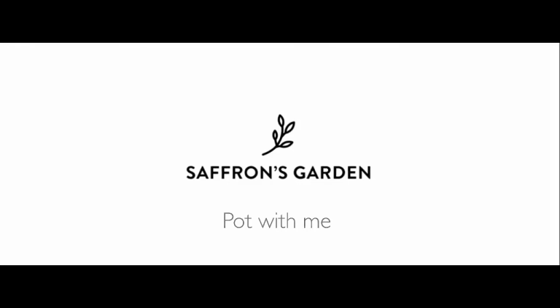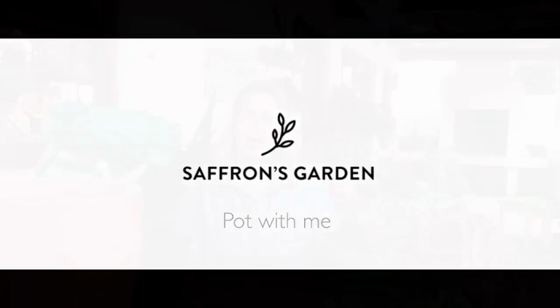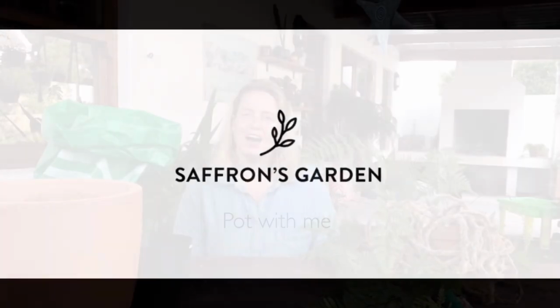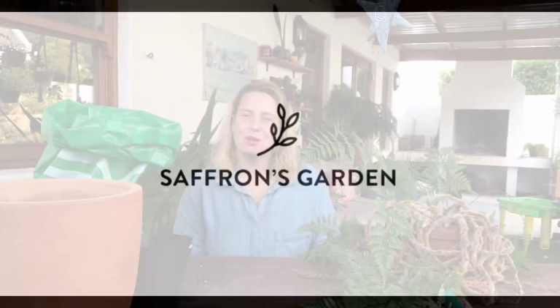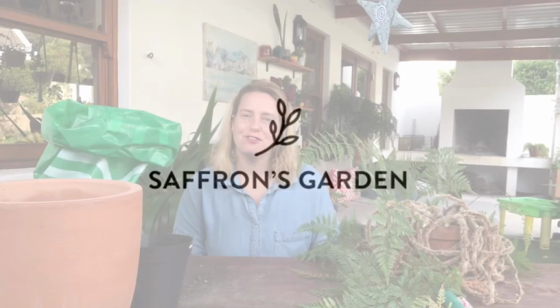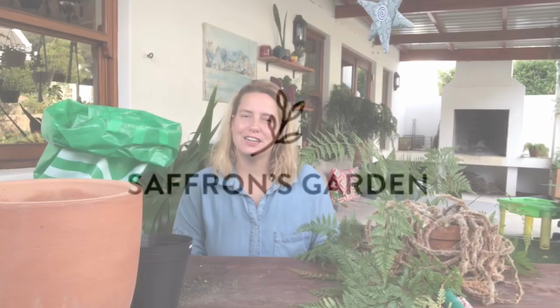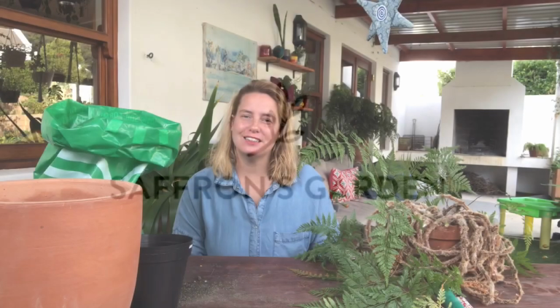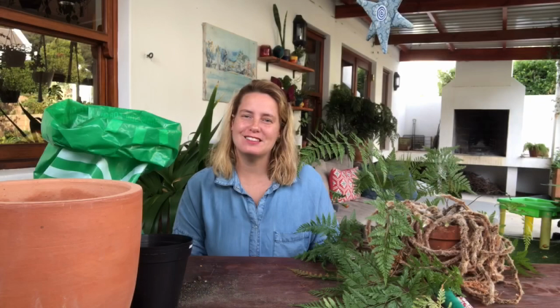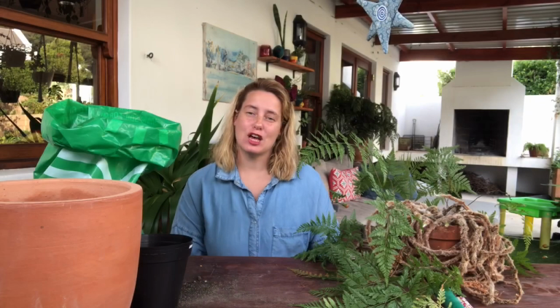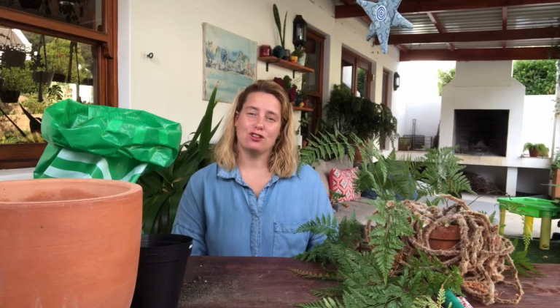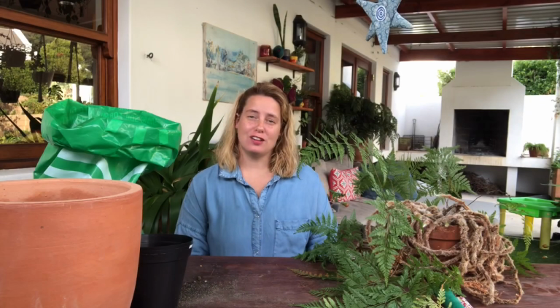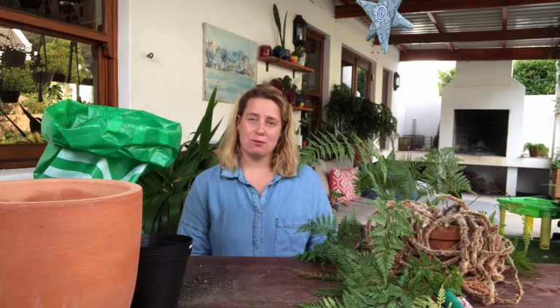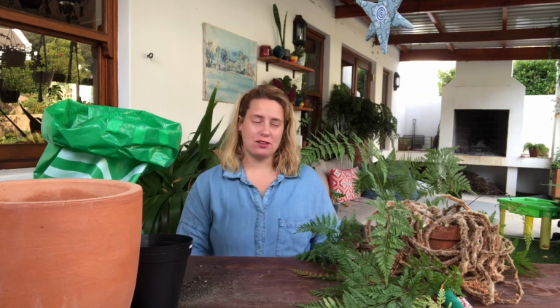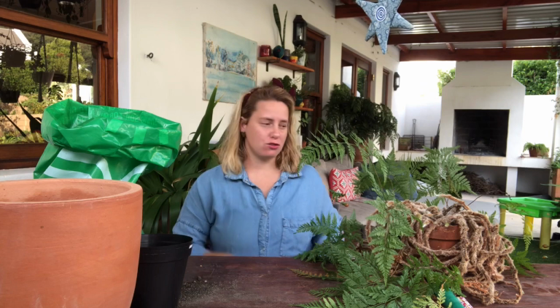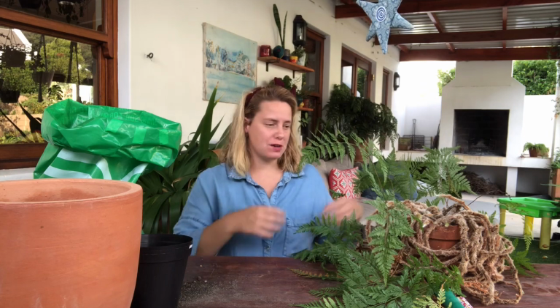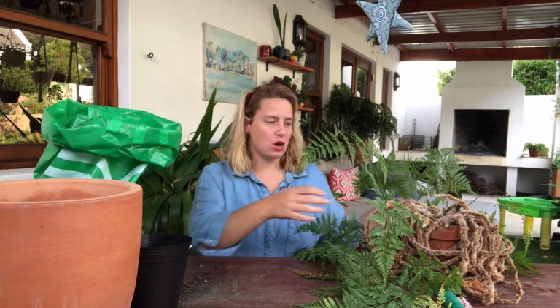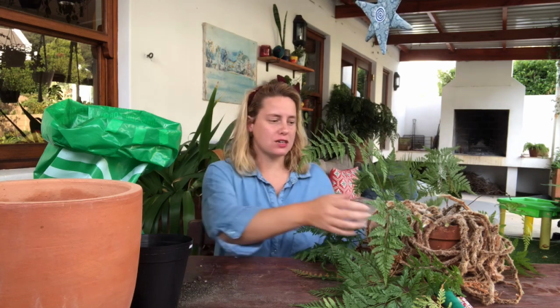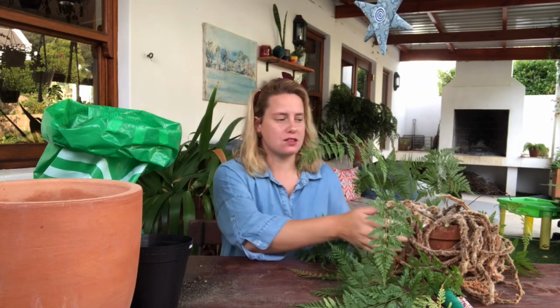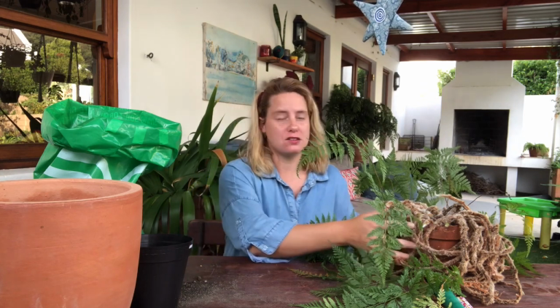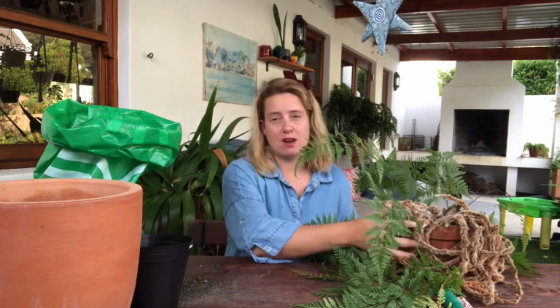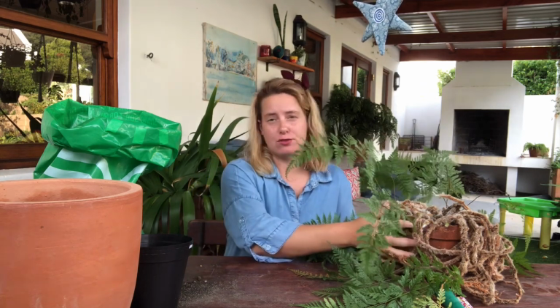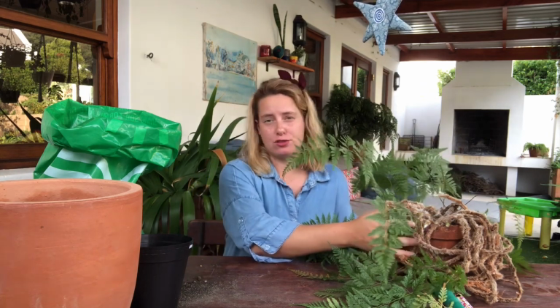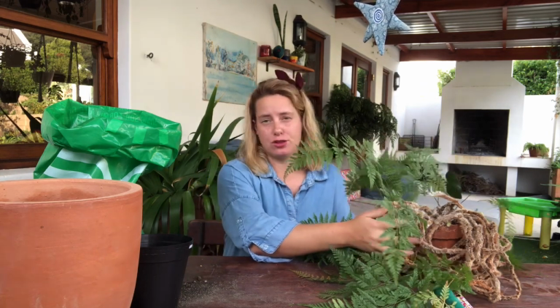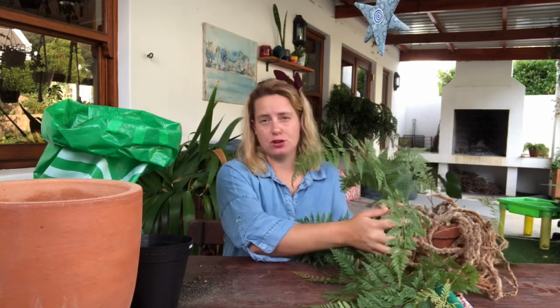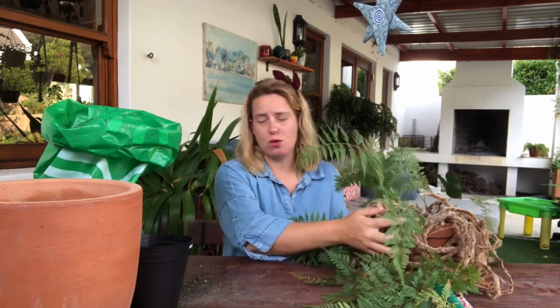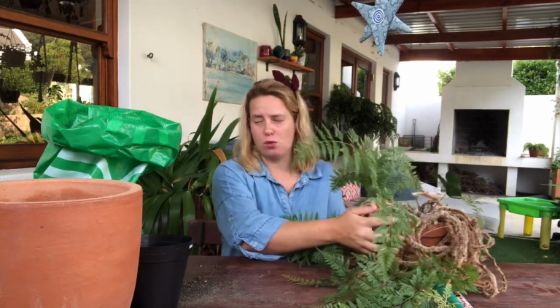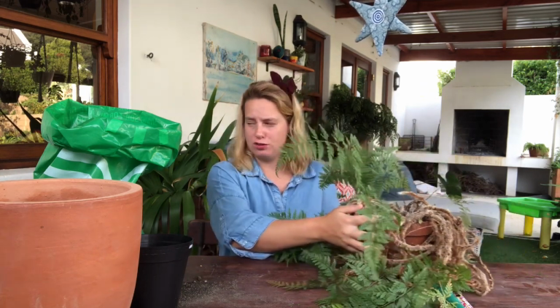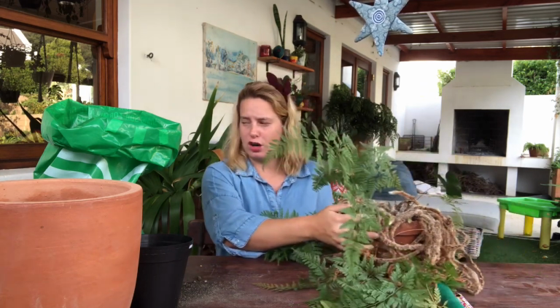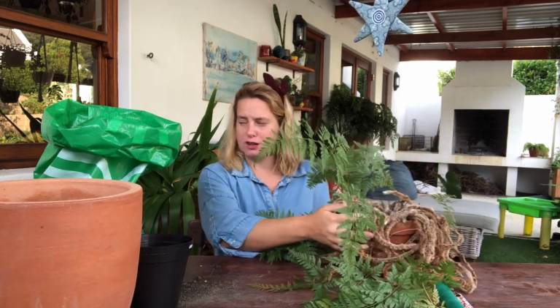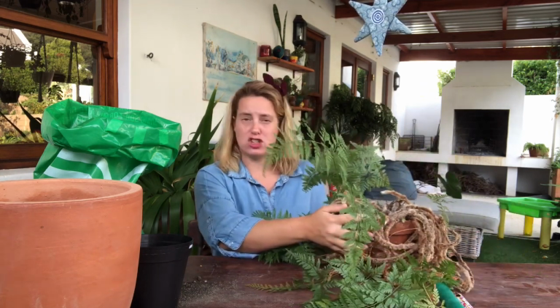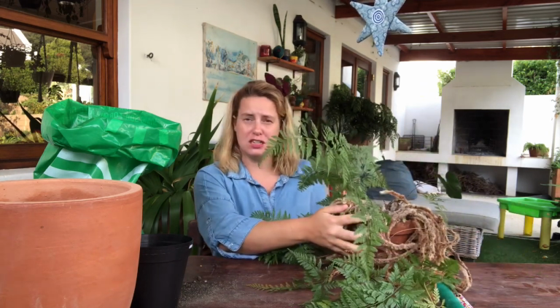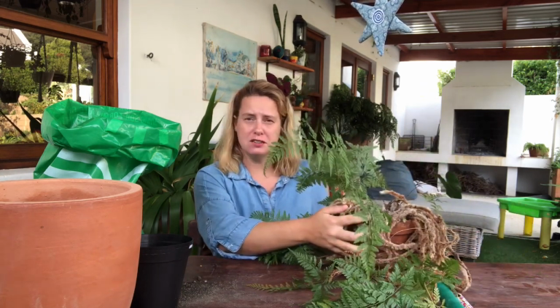Hi plant friends! Today I'm going to repot this rabbit foot fern, or Davallia fejeensis.